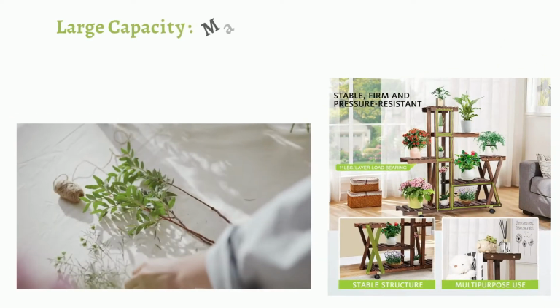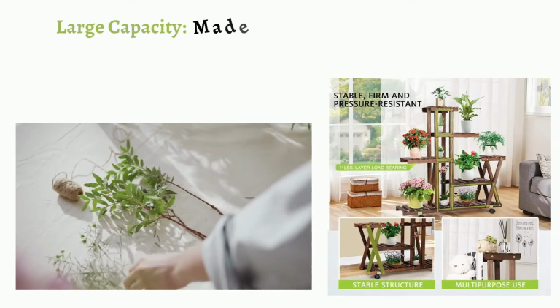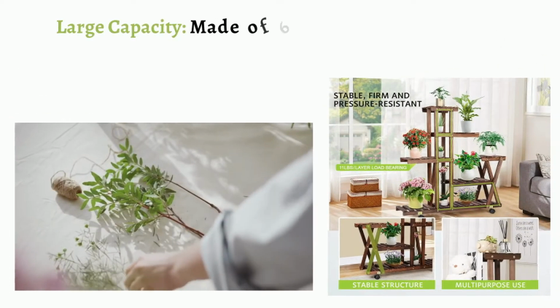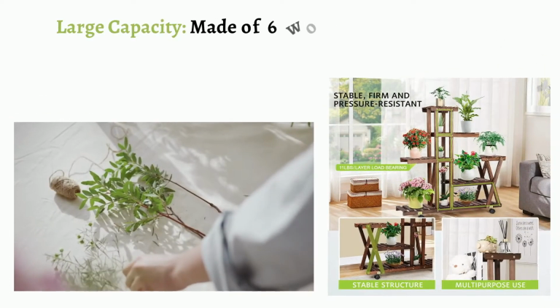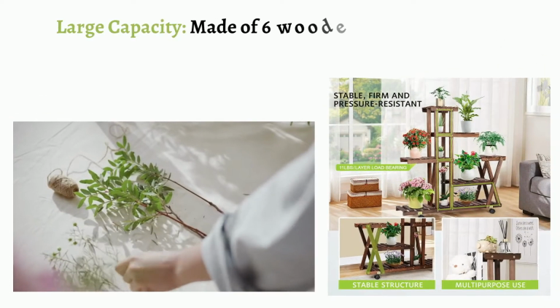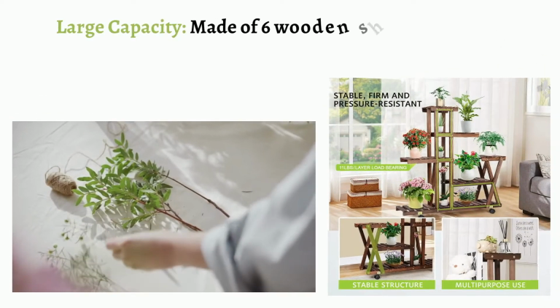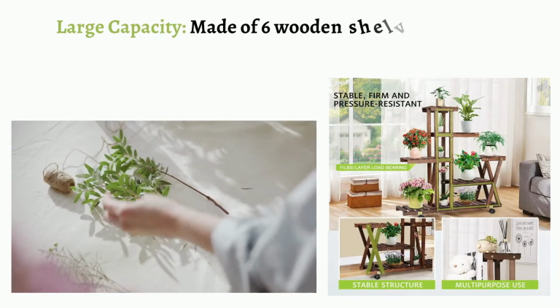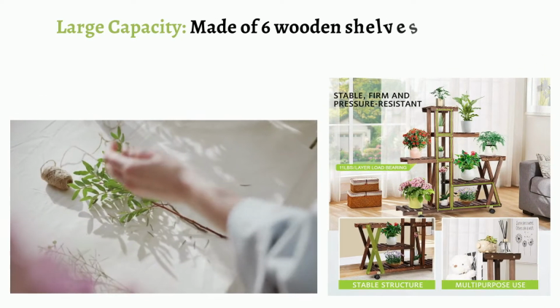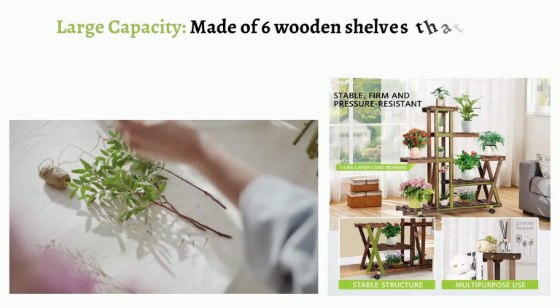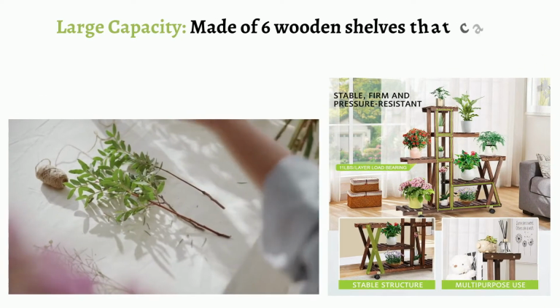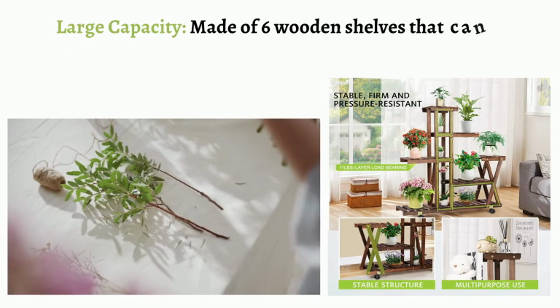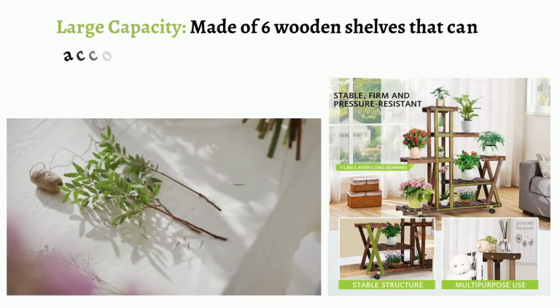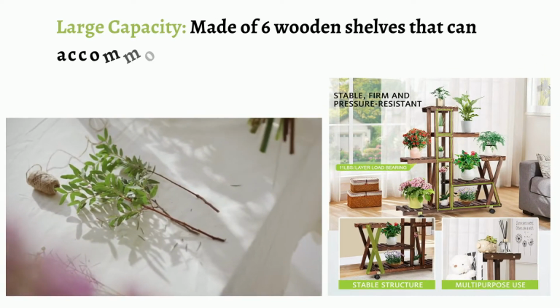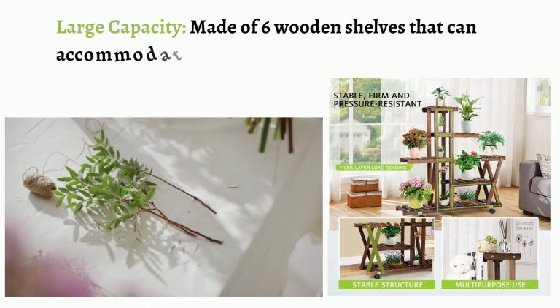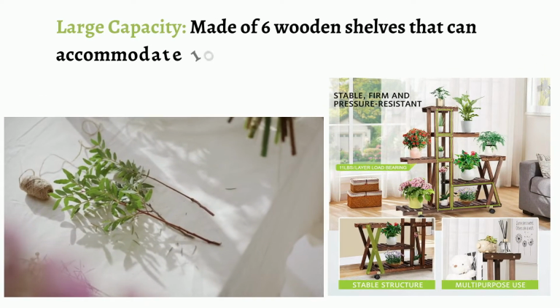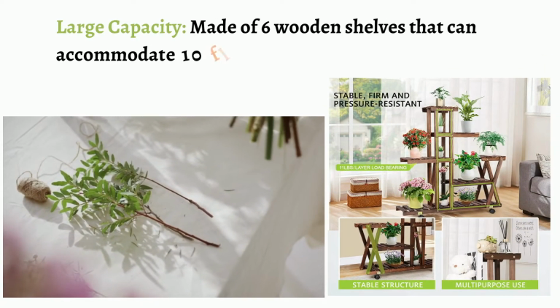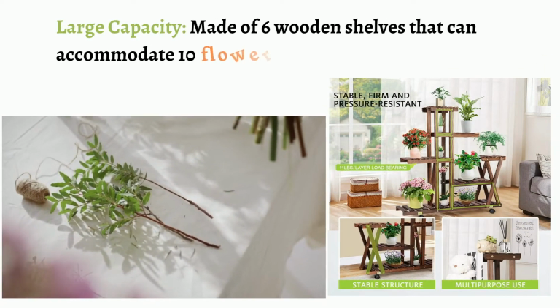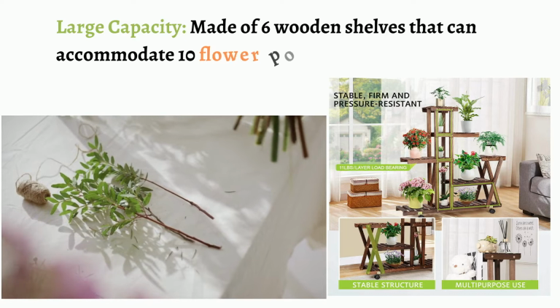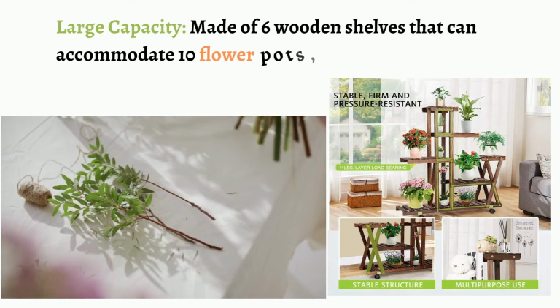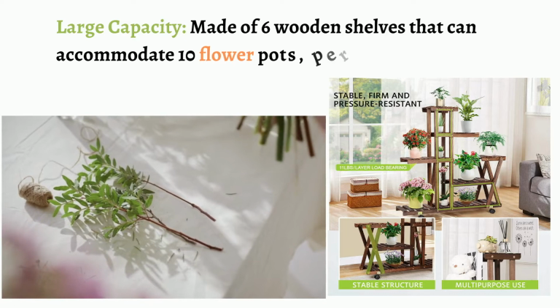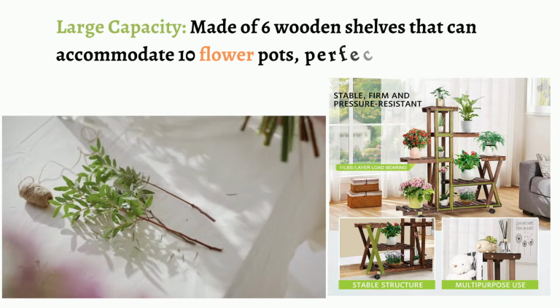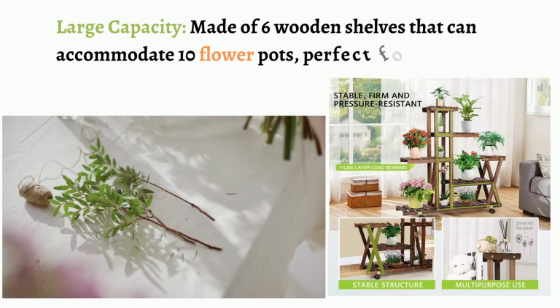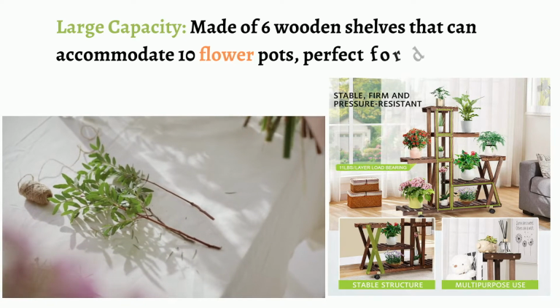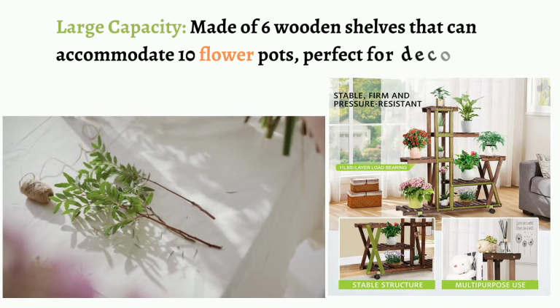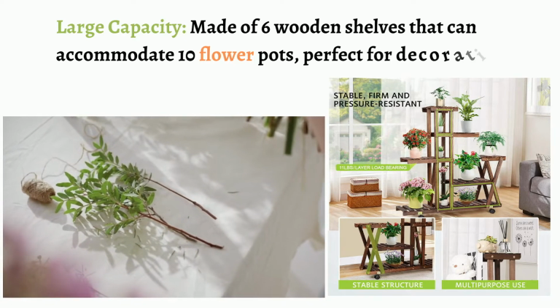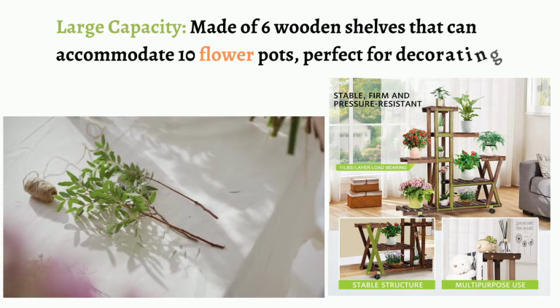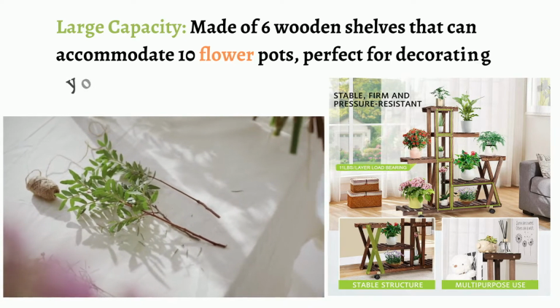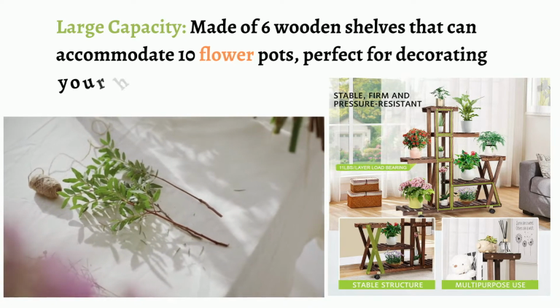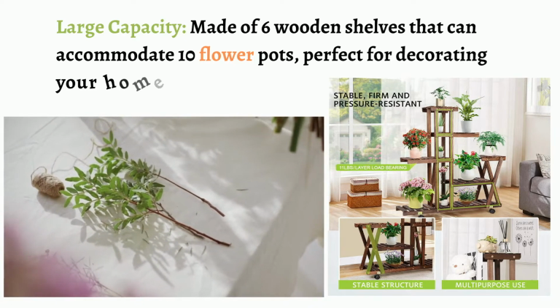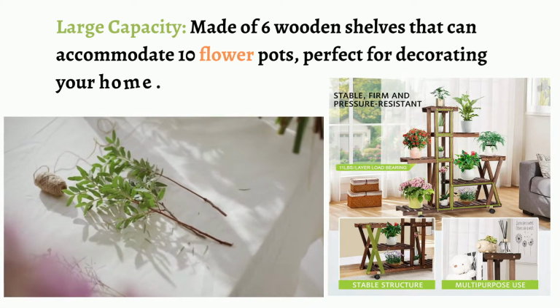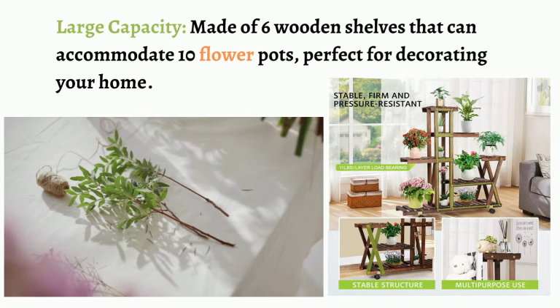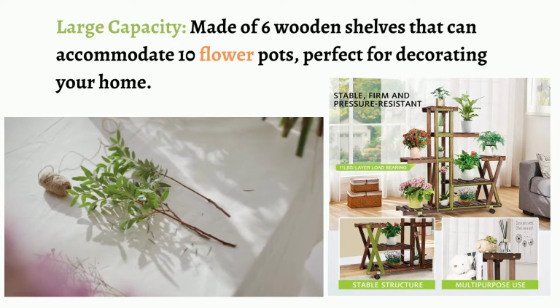Large capacity: made of 6 wooden shelves that can accommodate 10 flower pots, perfect for decorating your home.